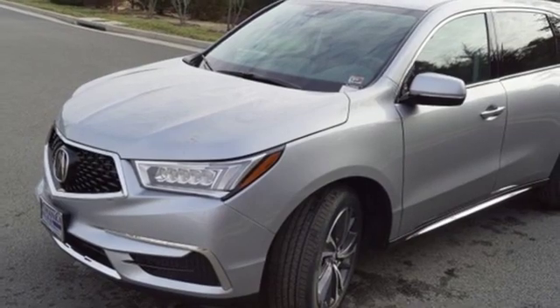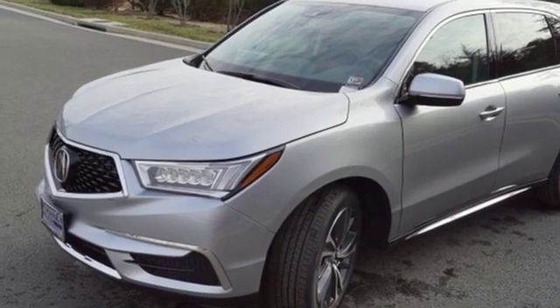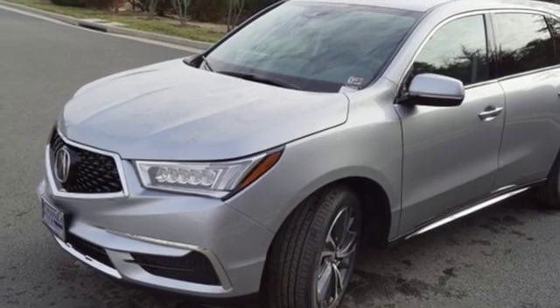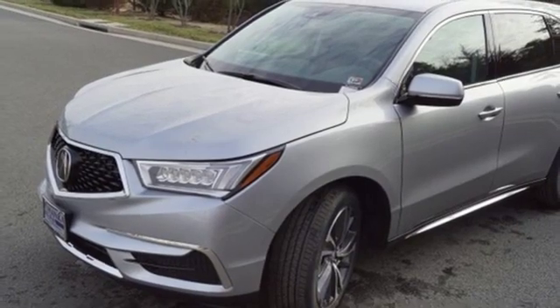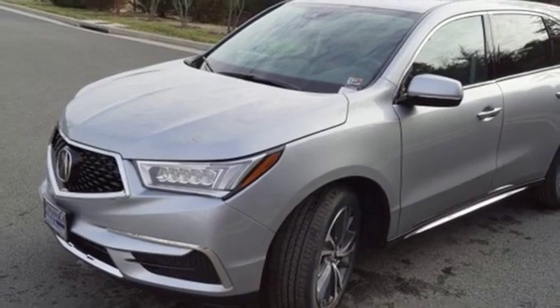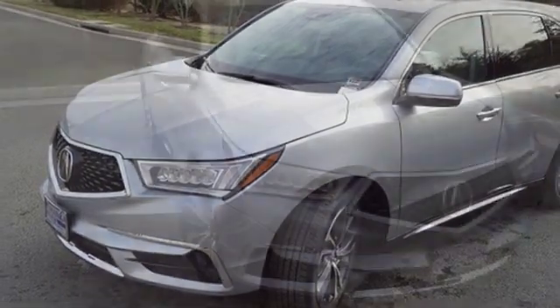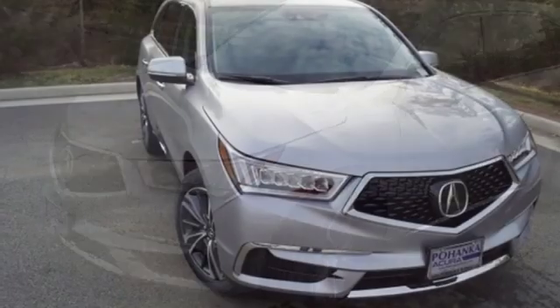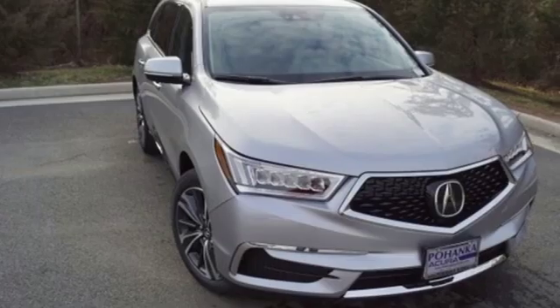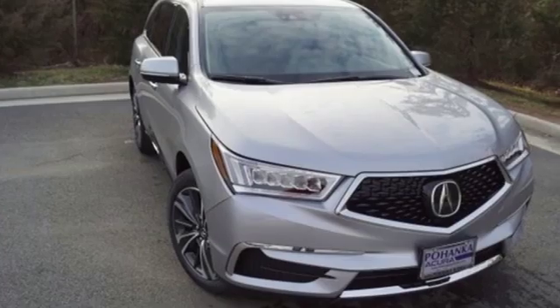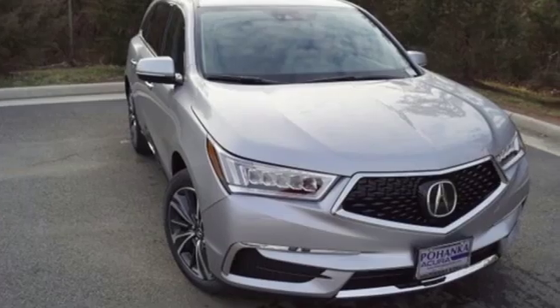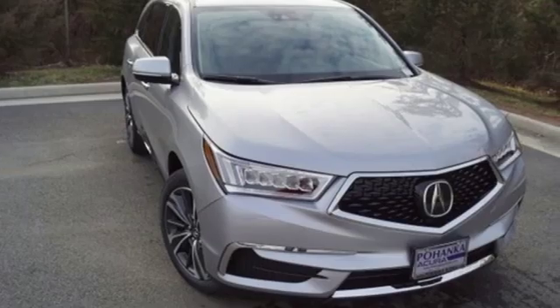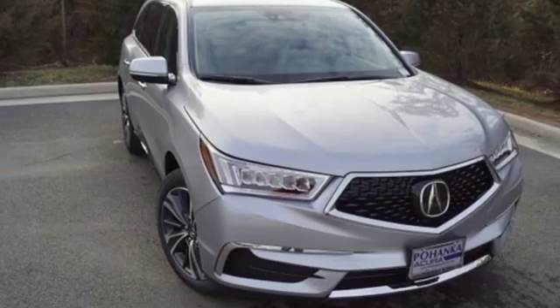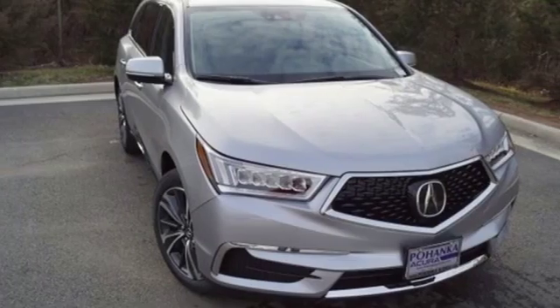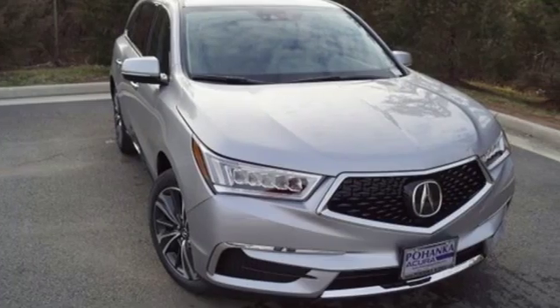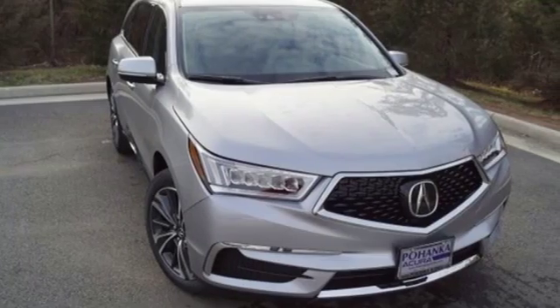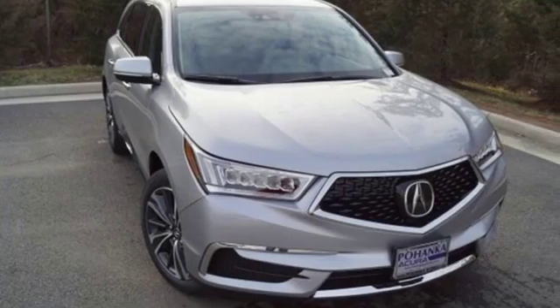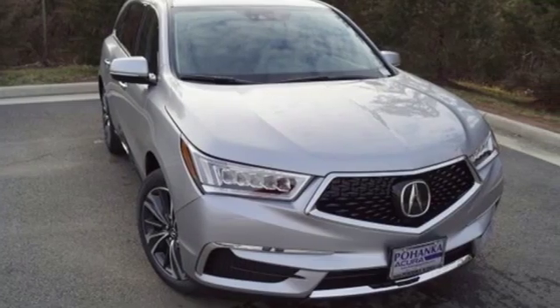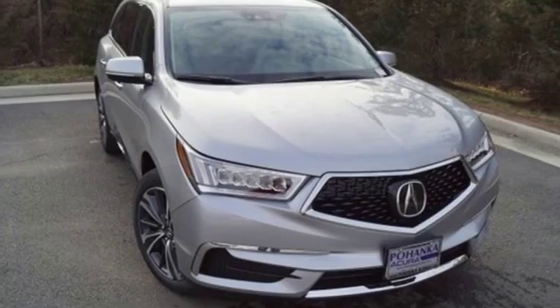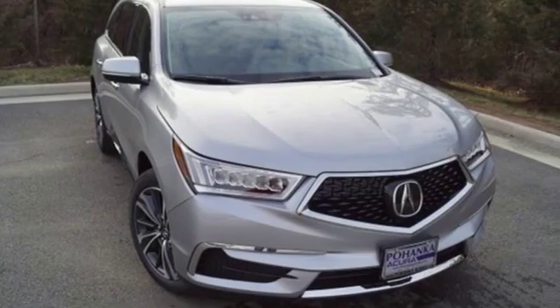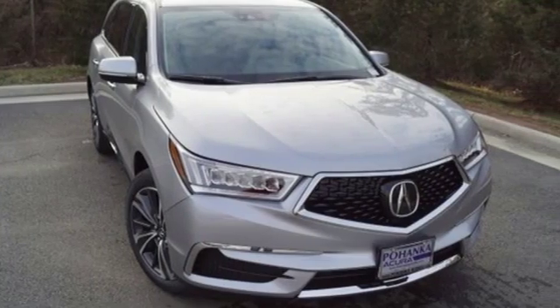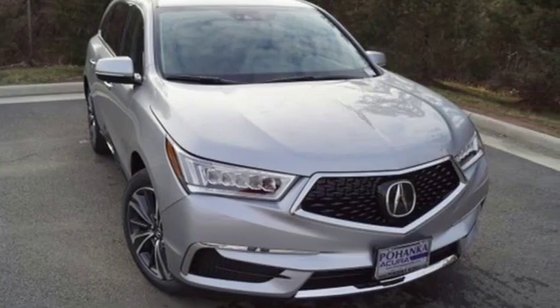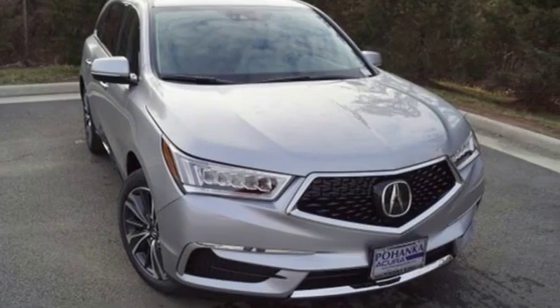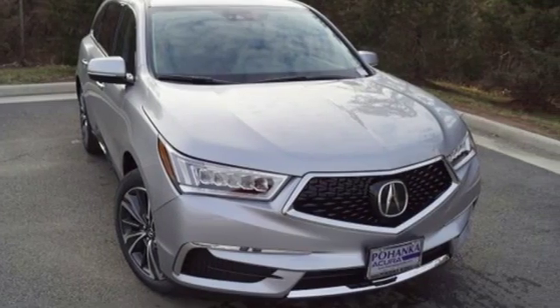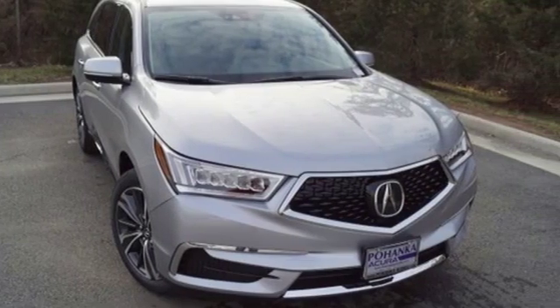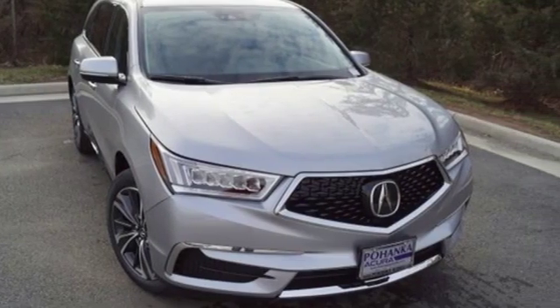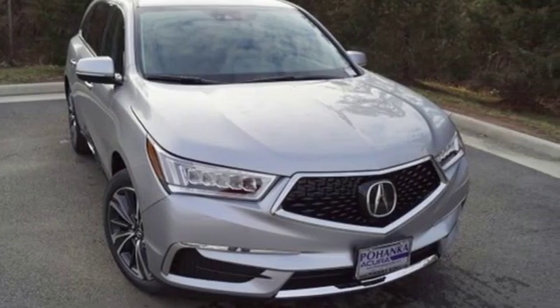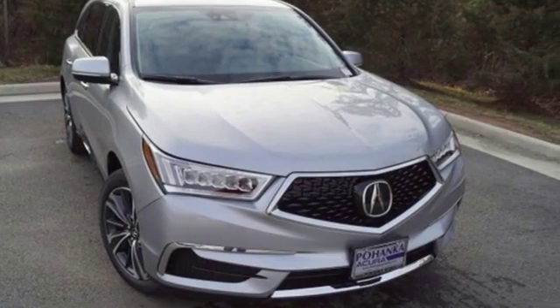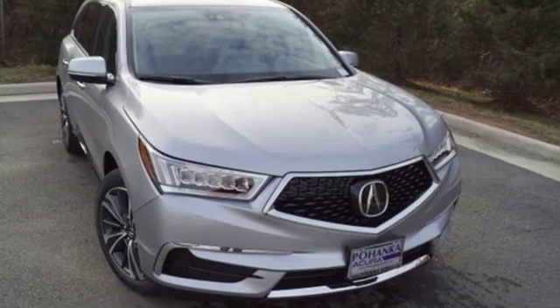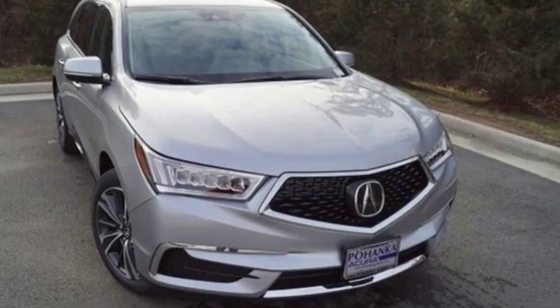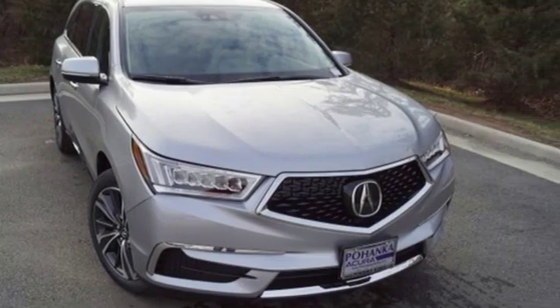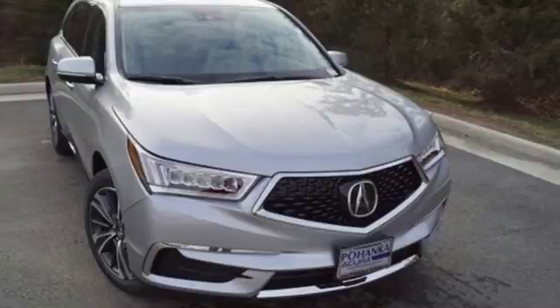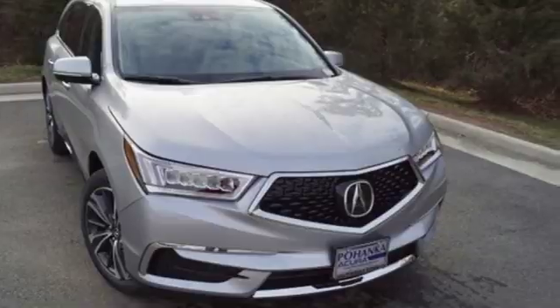Luxury performance Acura. The time is now. See it for yourself today.